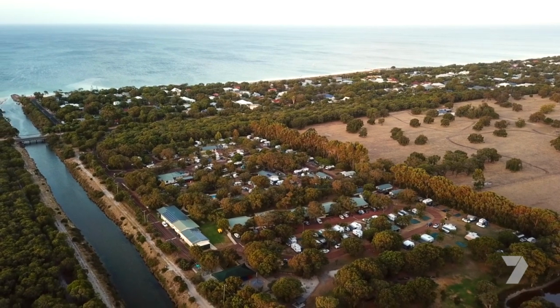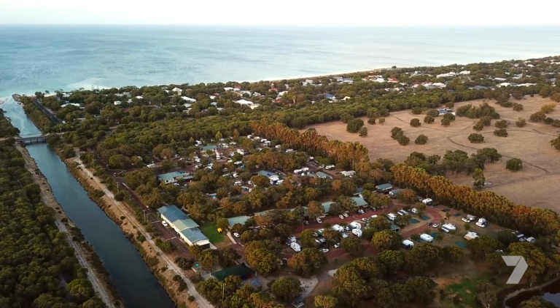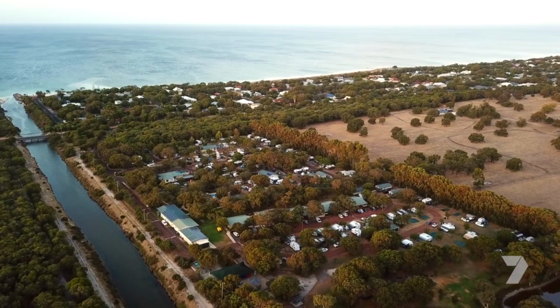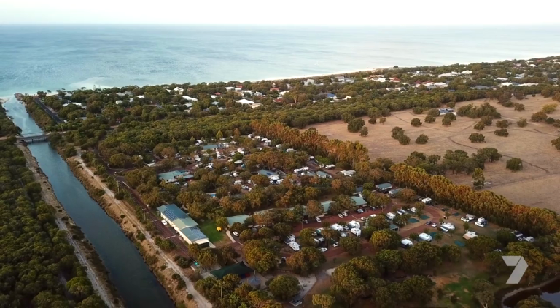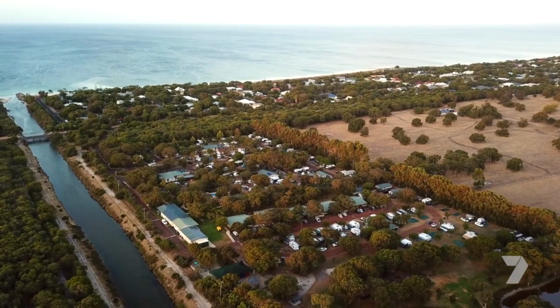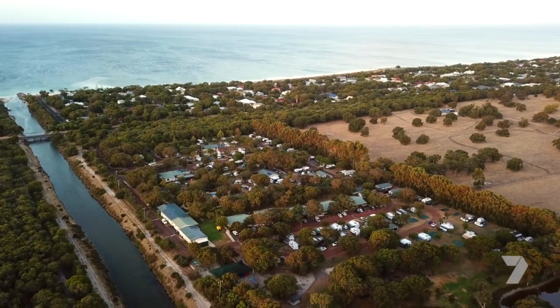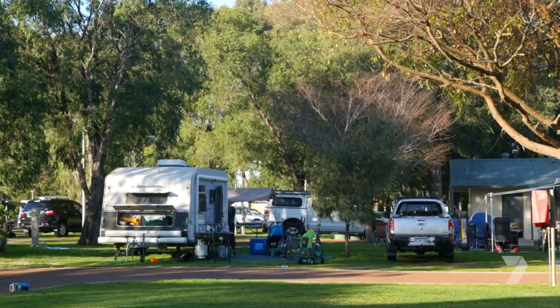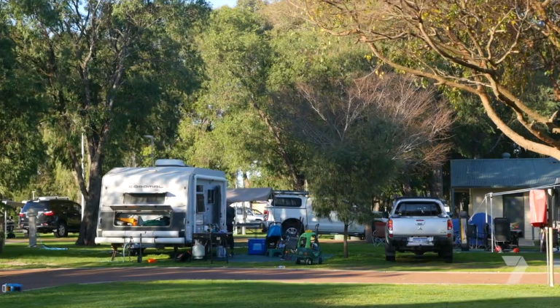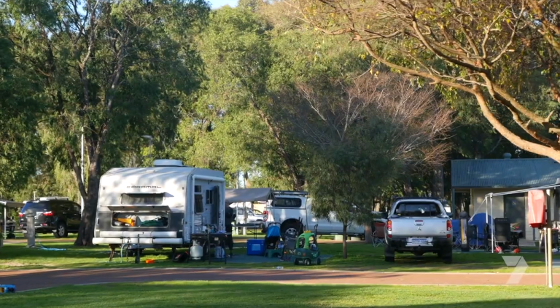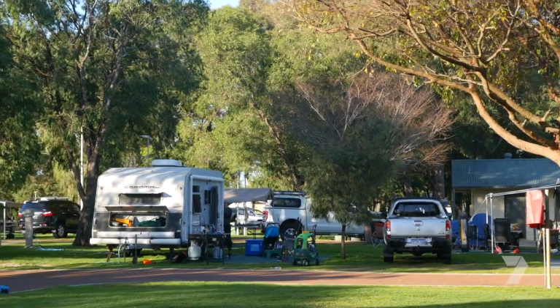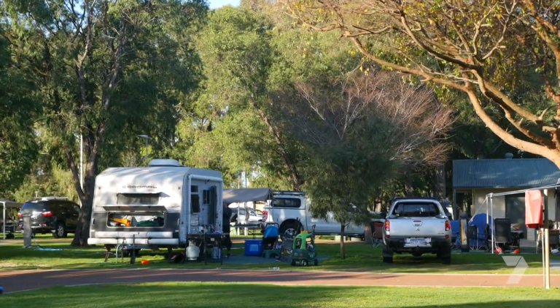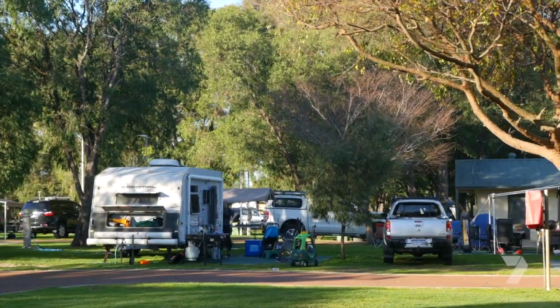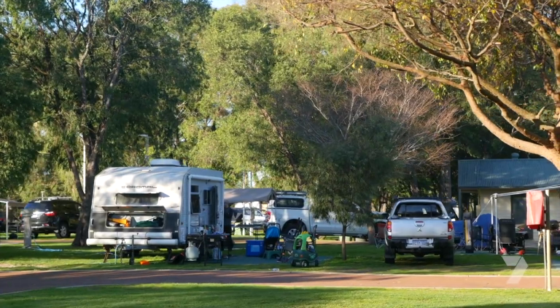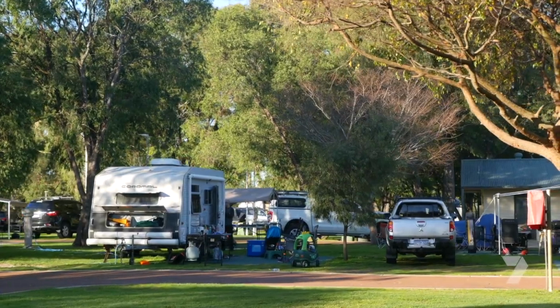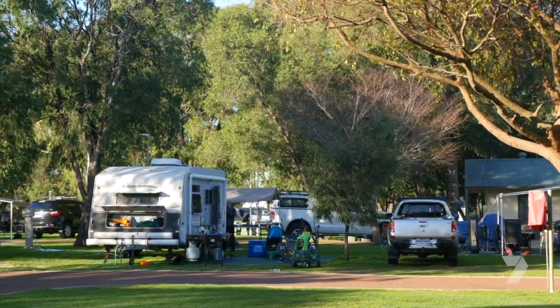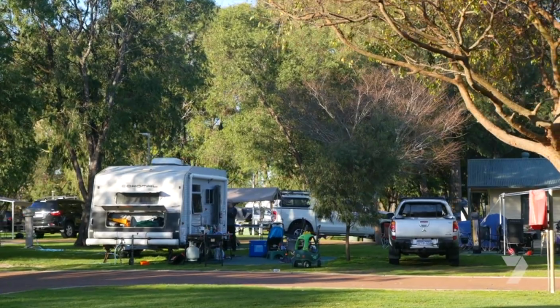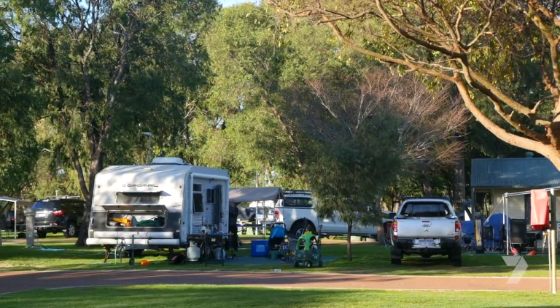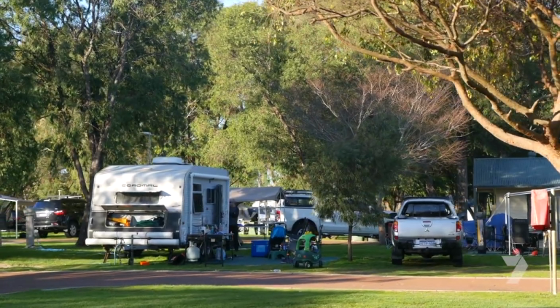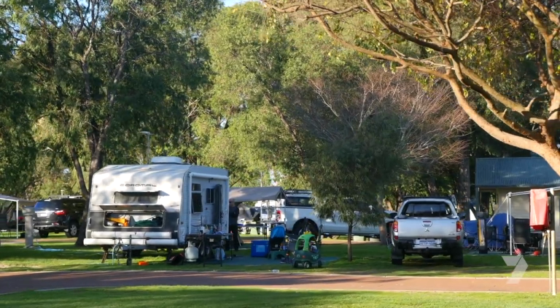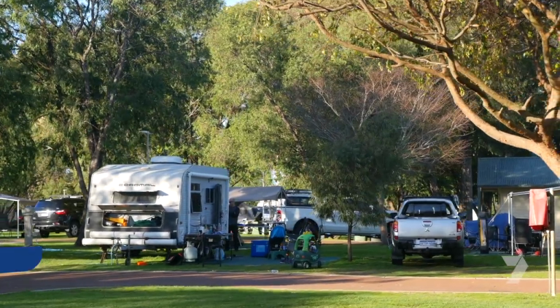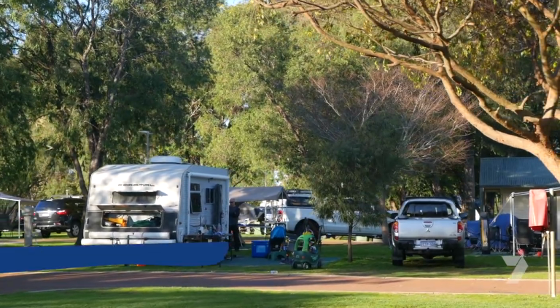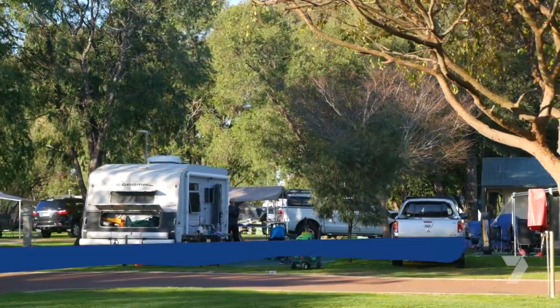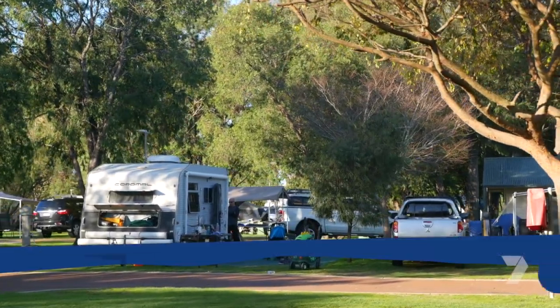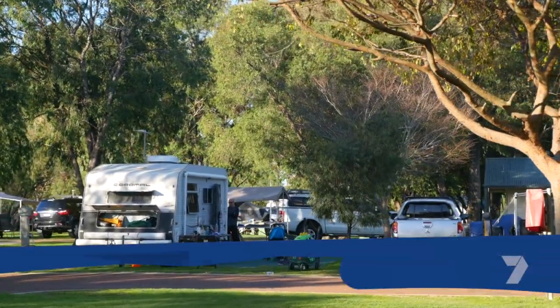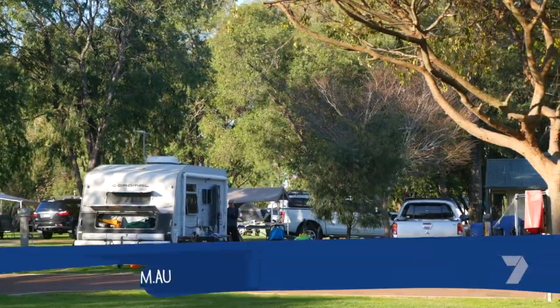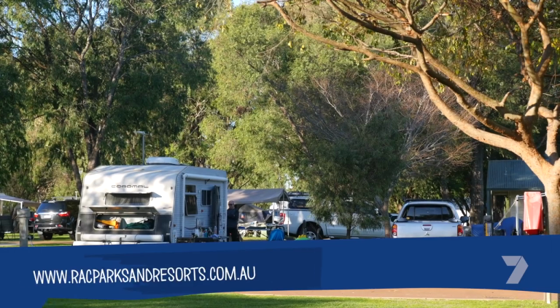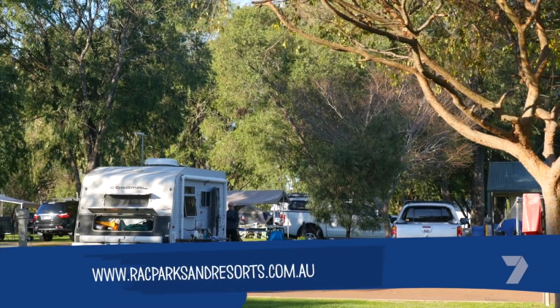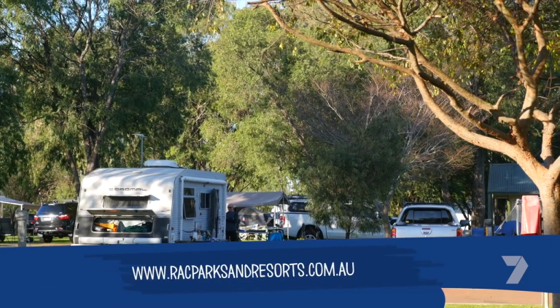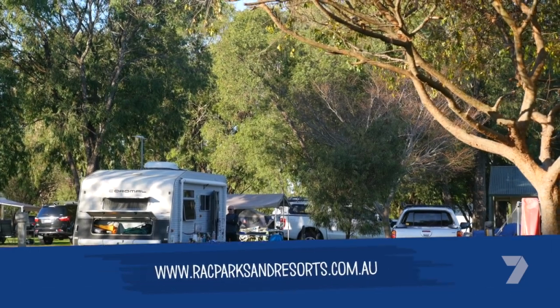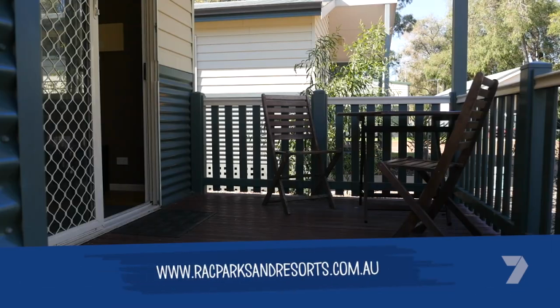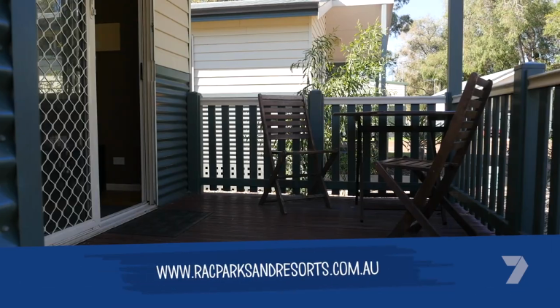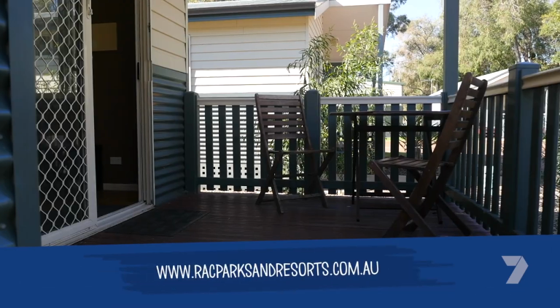Put your next holiday on lay-by with RAC Parks and Resorts. To find out how, head to the website.